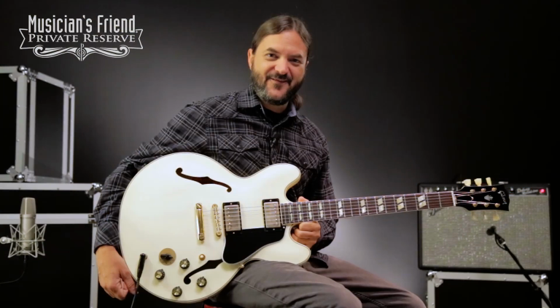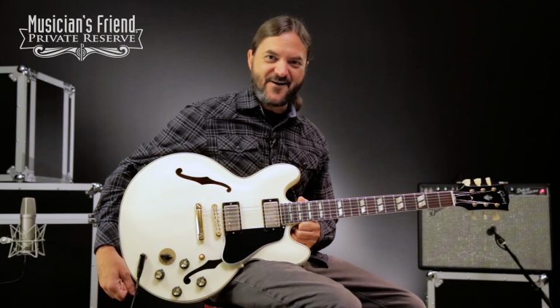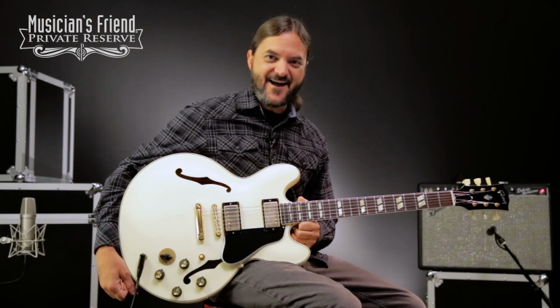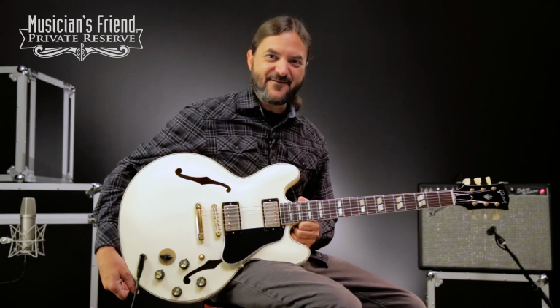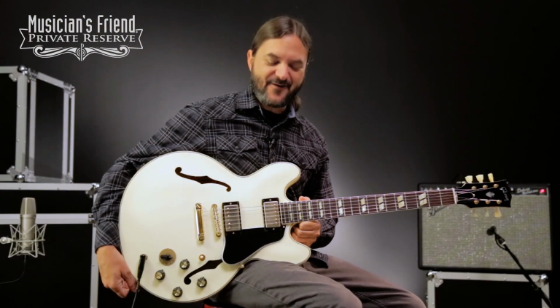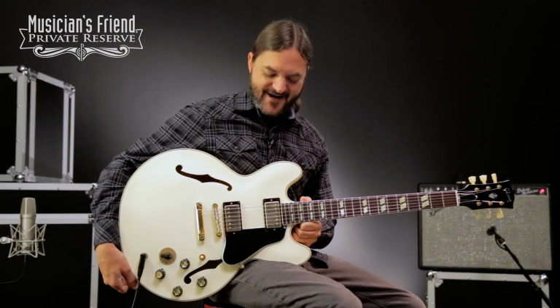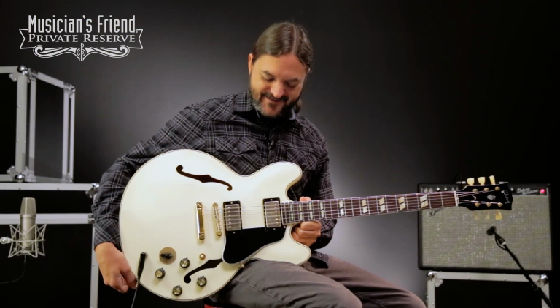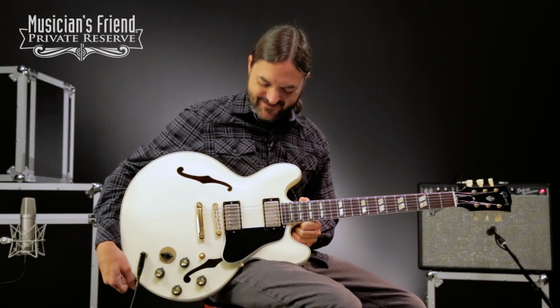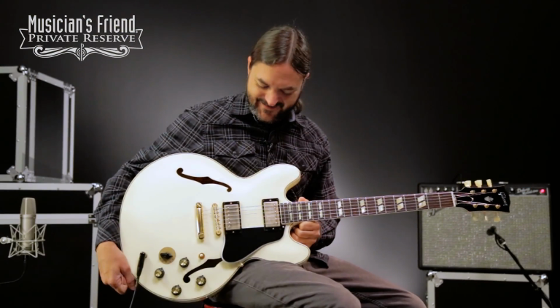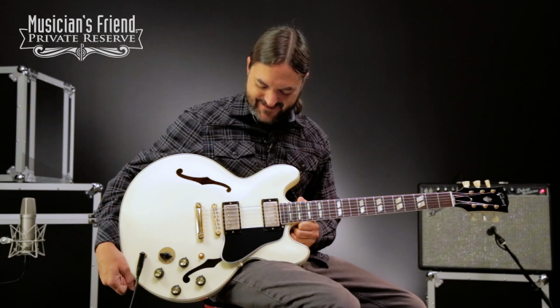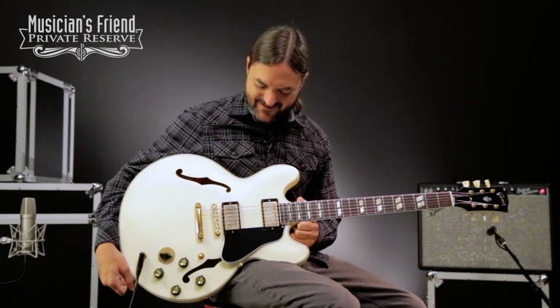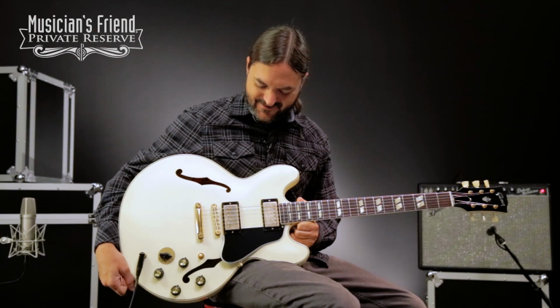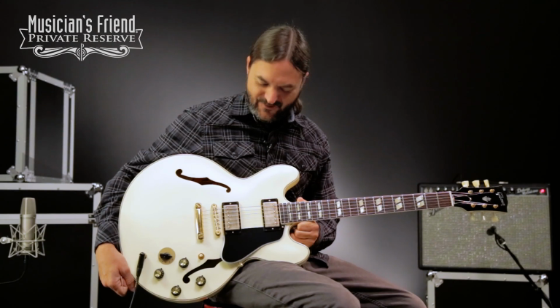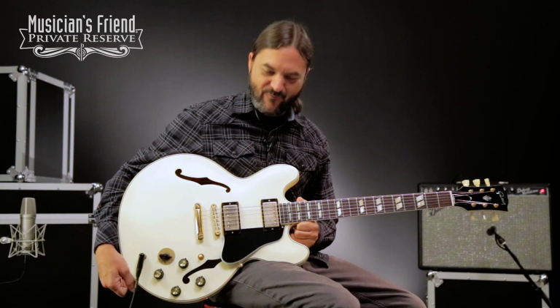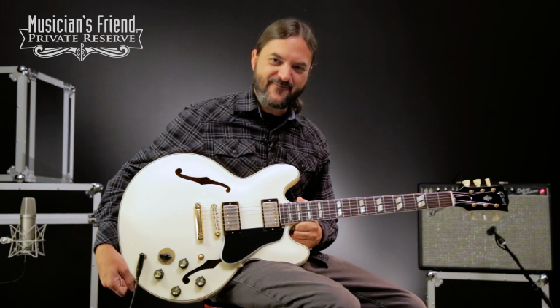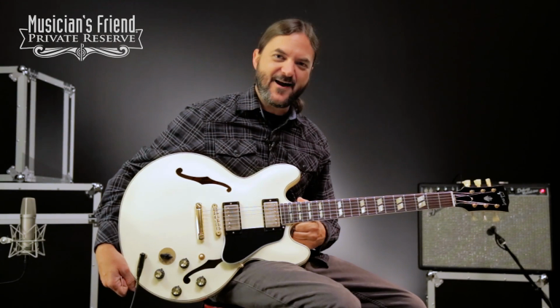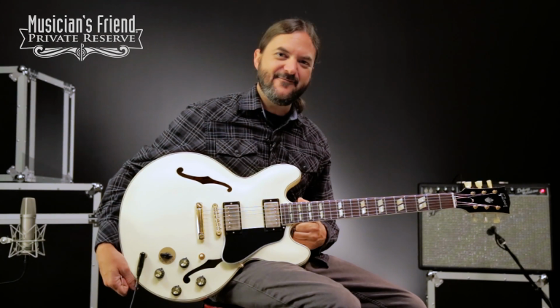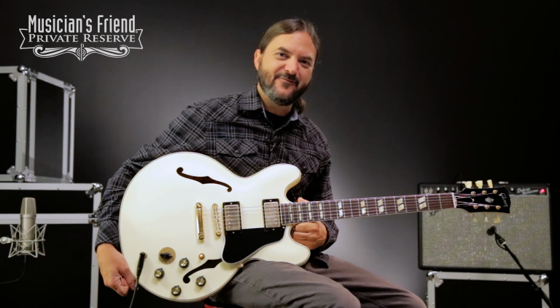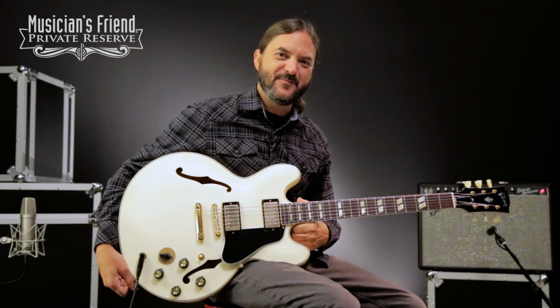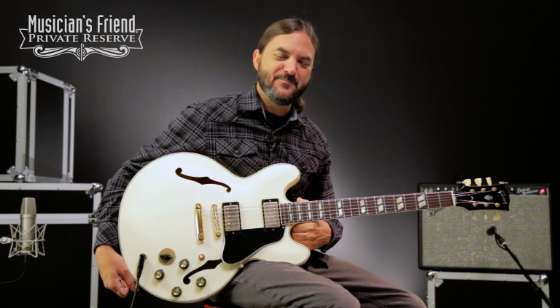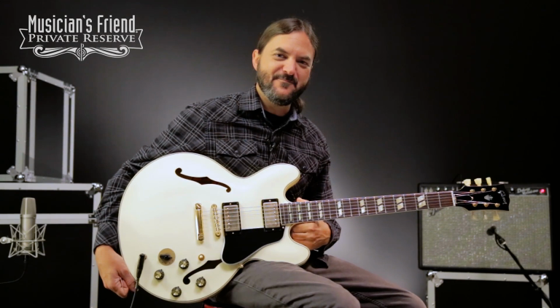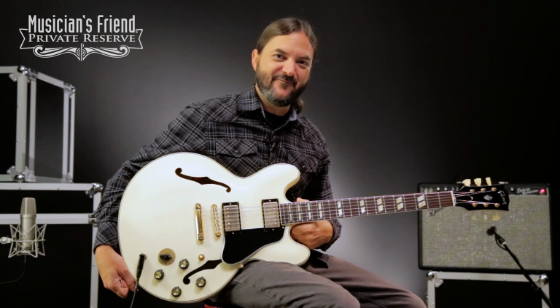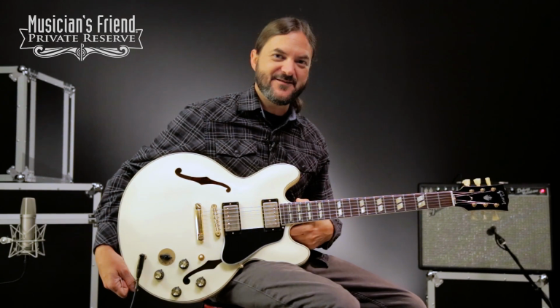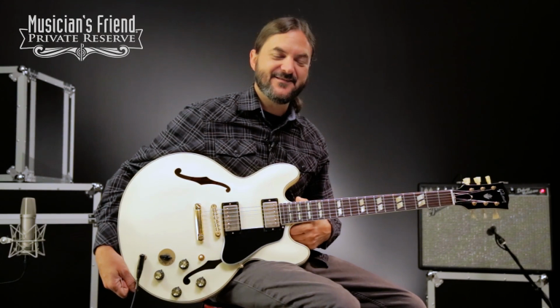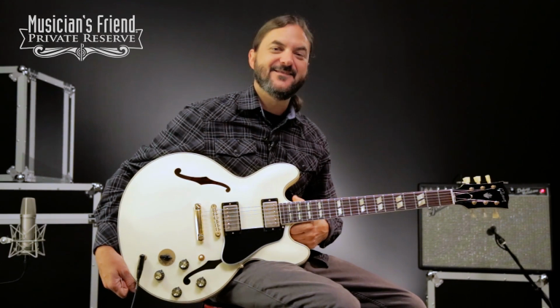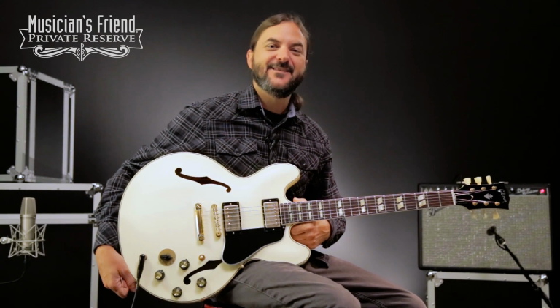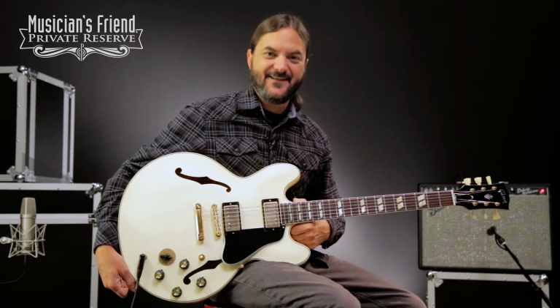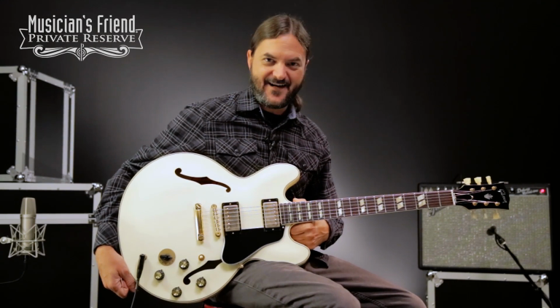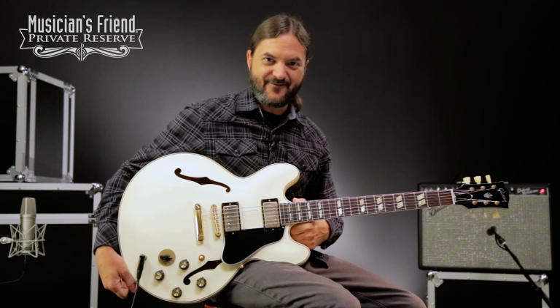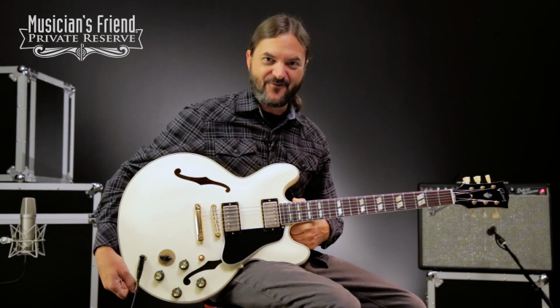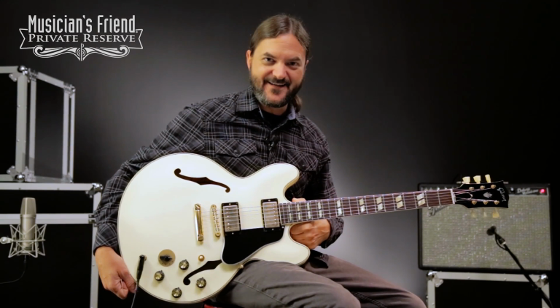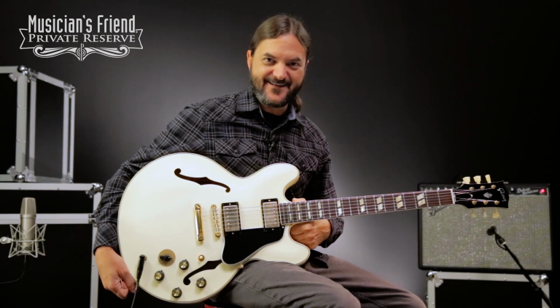So there you have it, very nice. This is the ES-345 from Gibson Memphis. Have a great day.